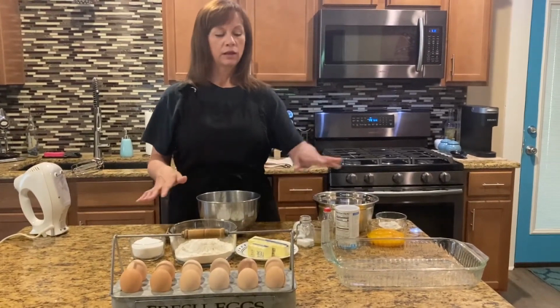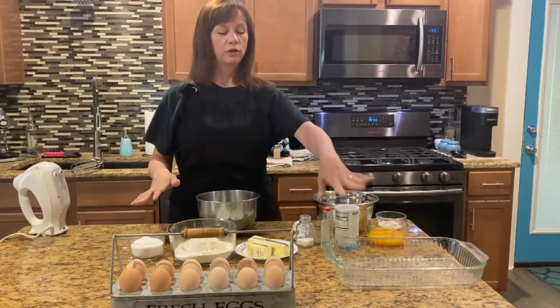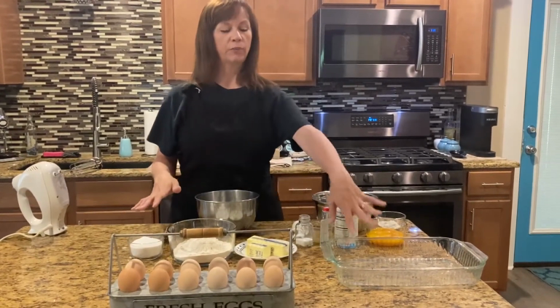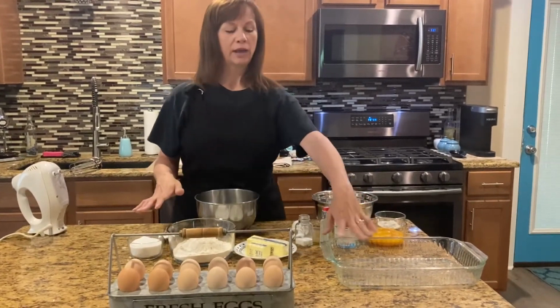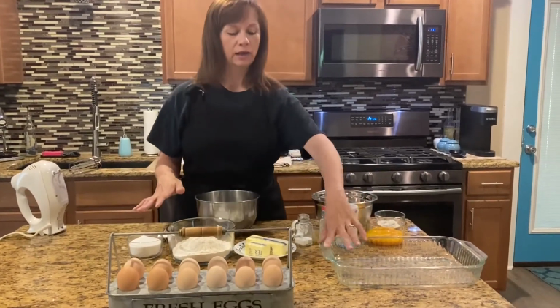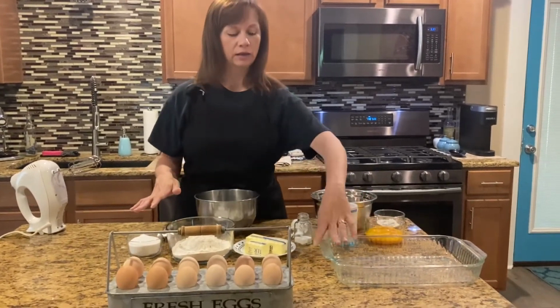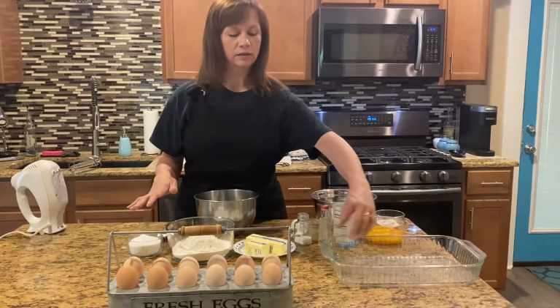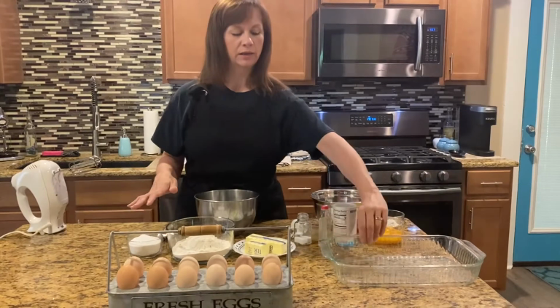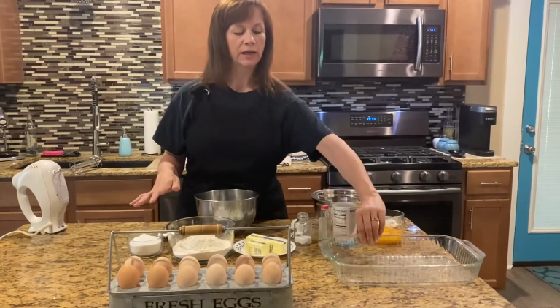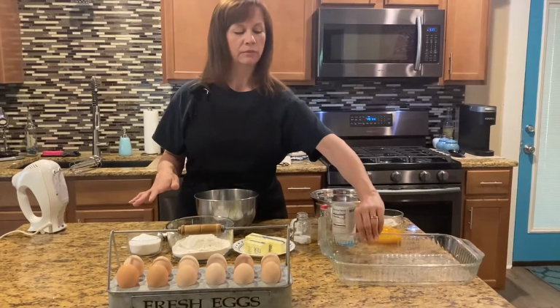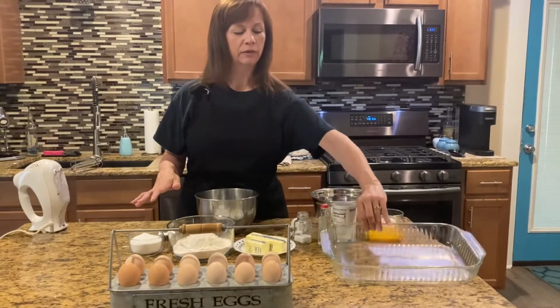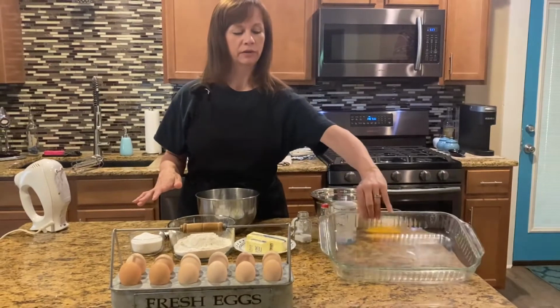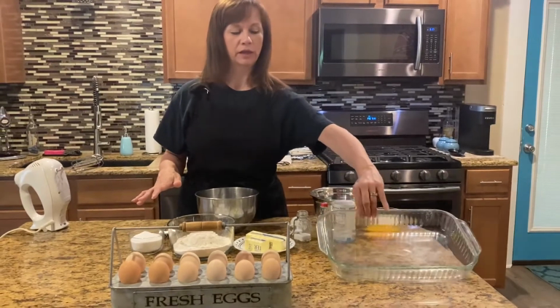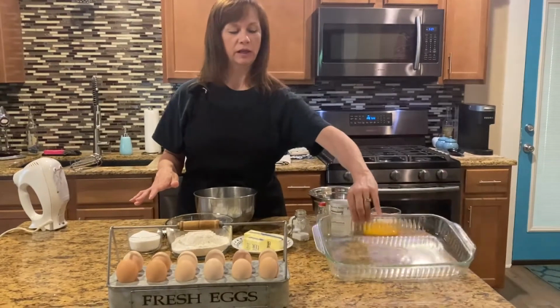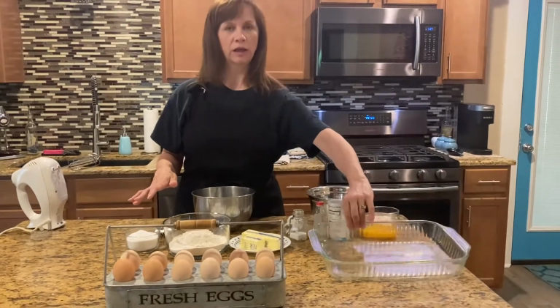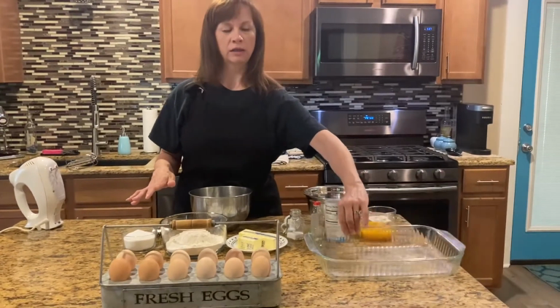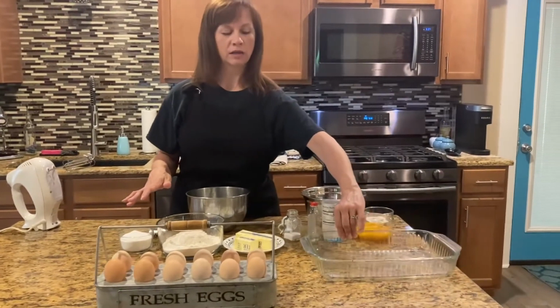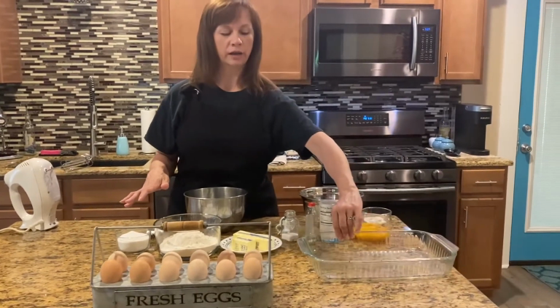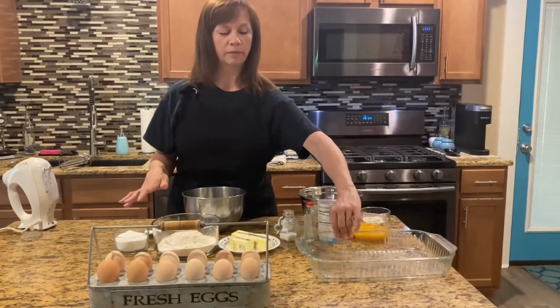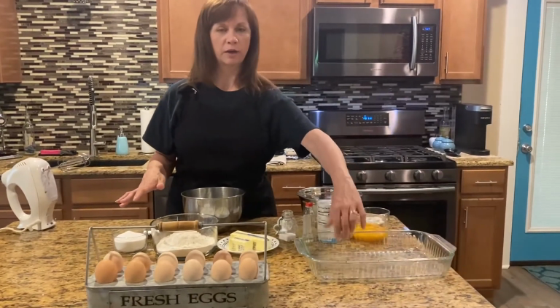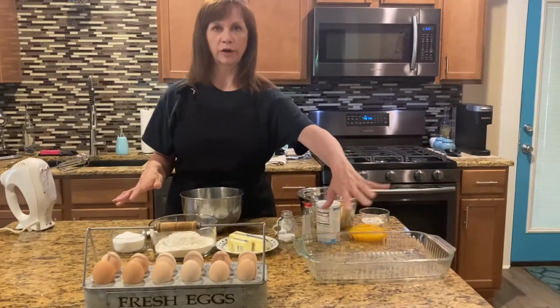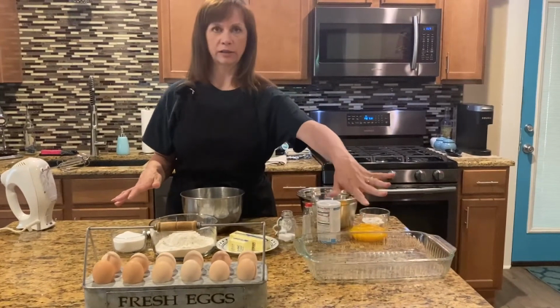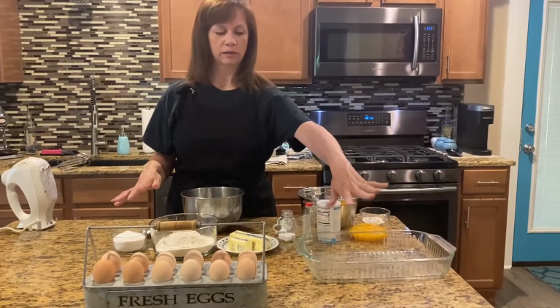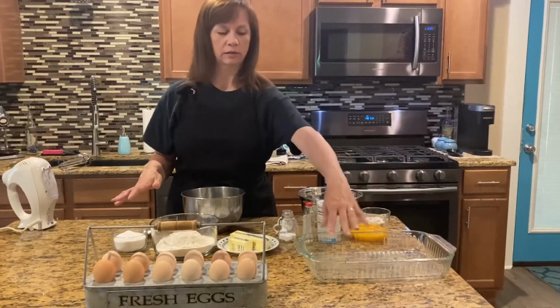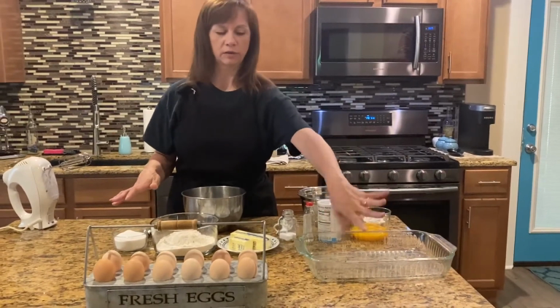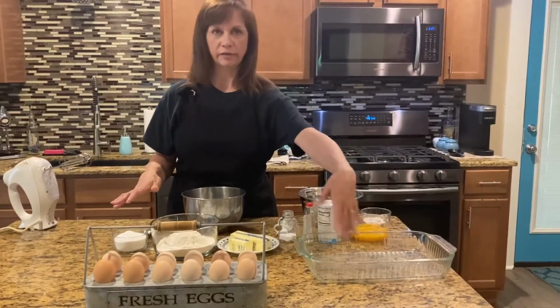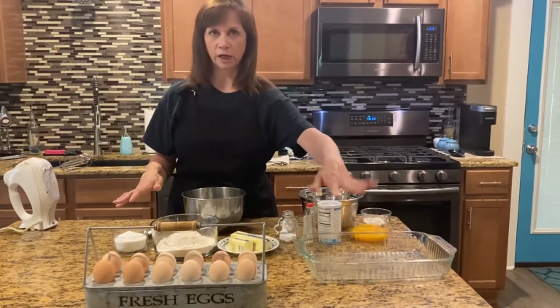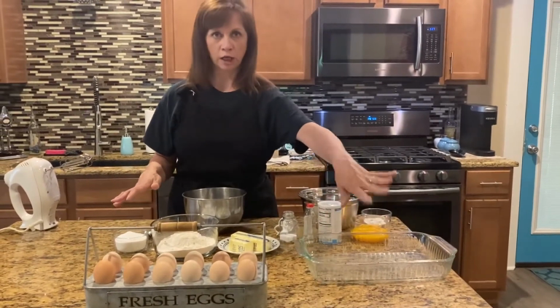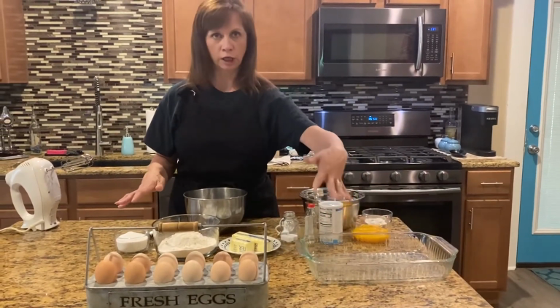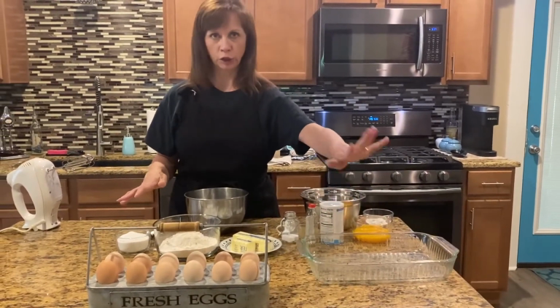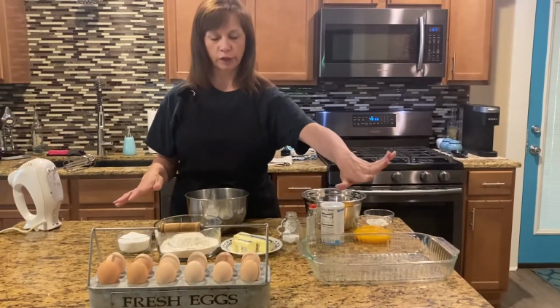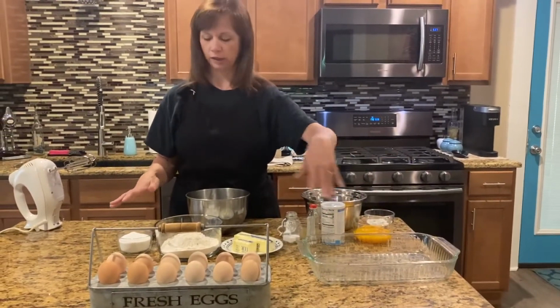Your pan needs to be a 9 by 13, and it's not going to be greased — so you leave it ungreased.